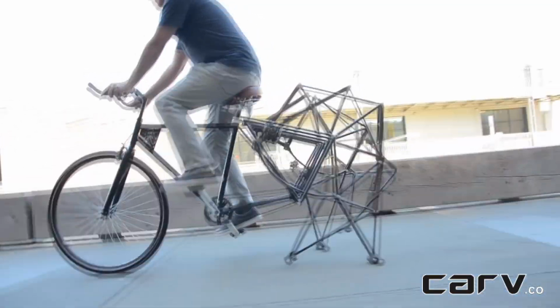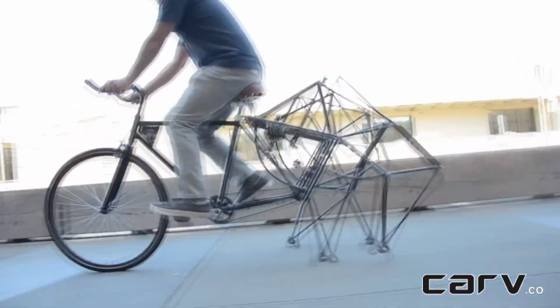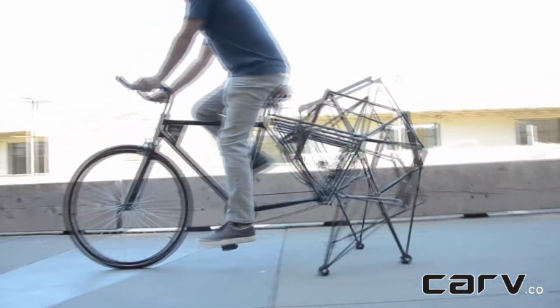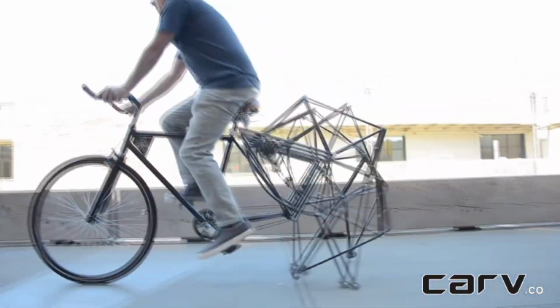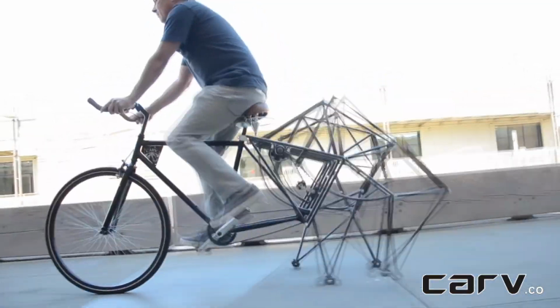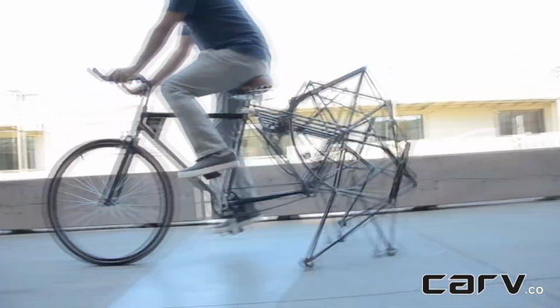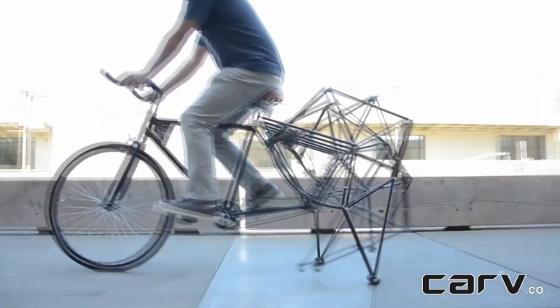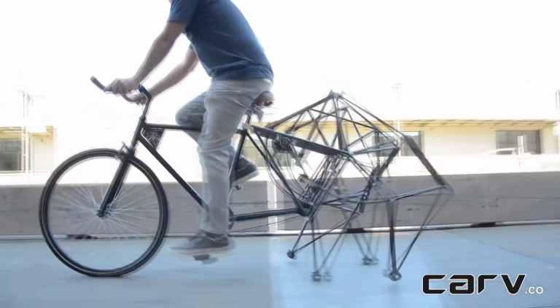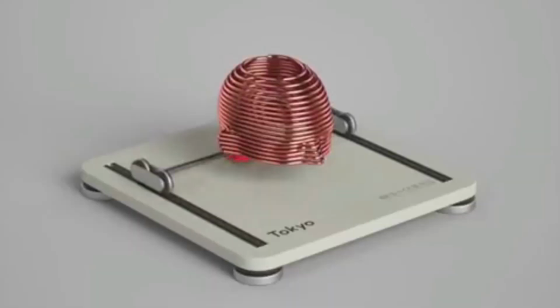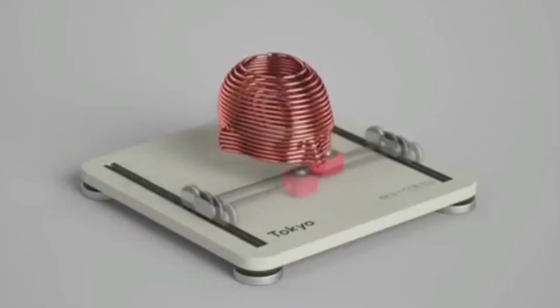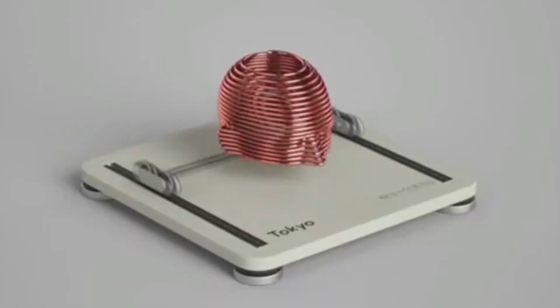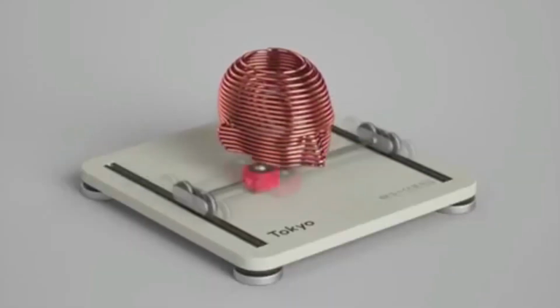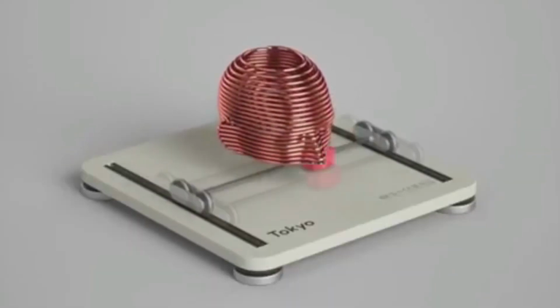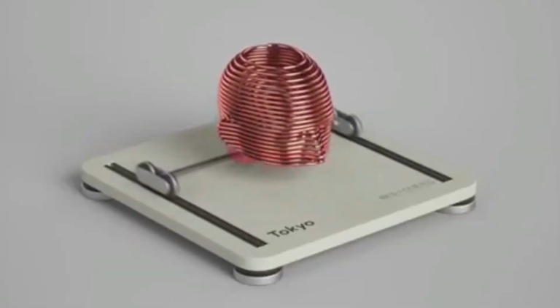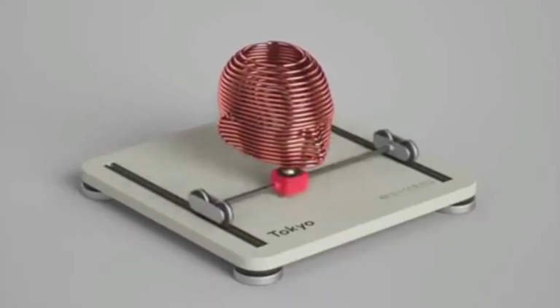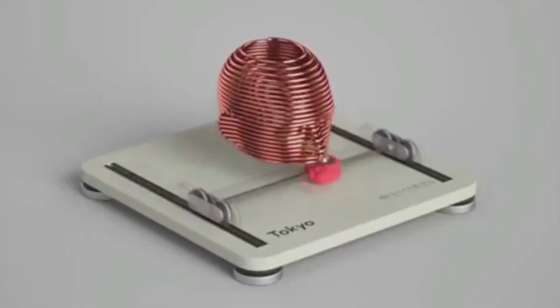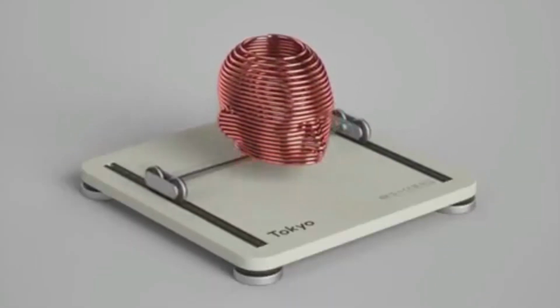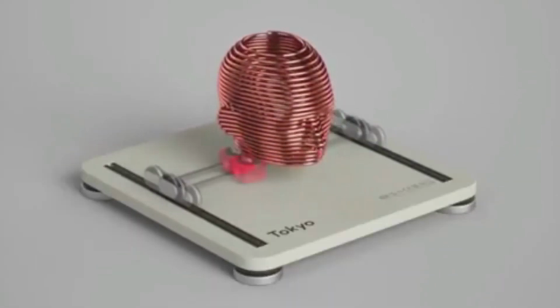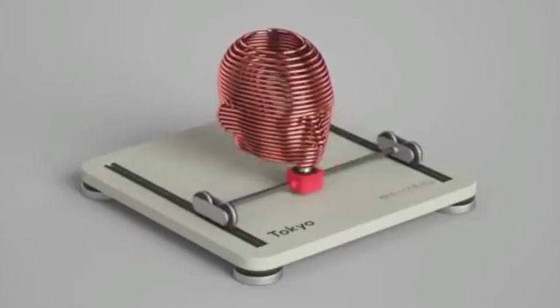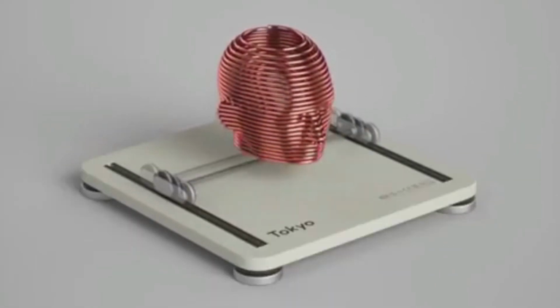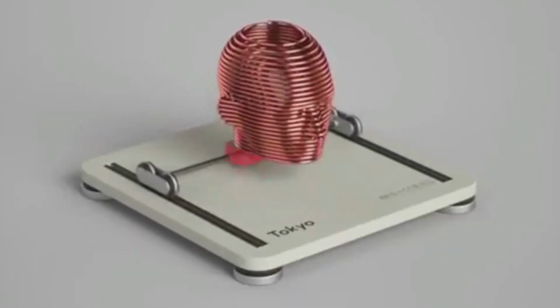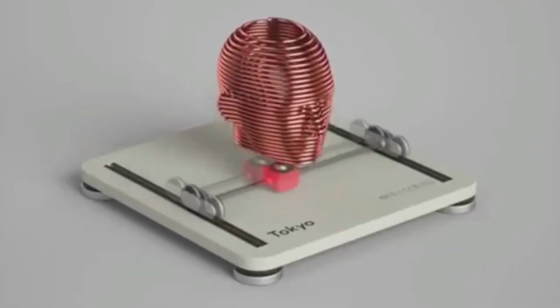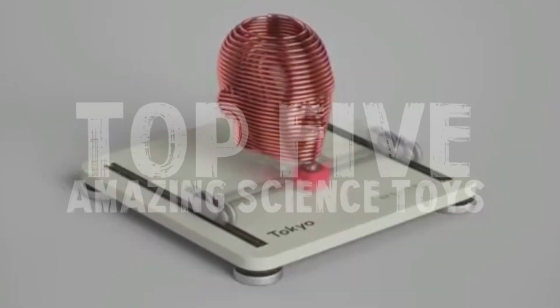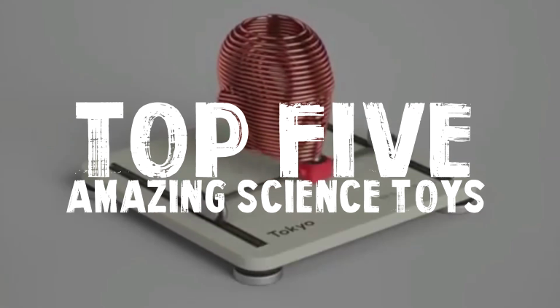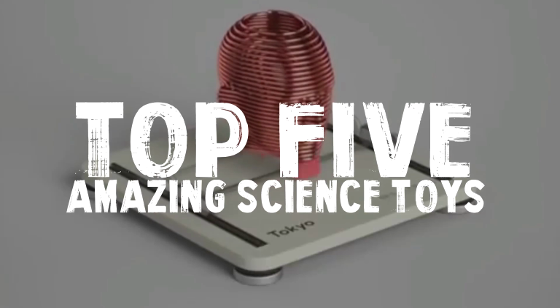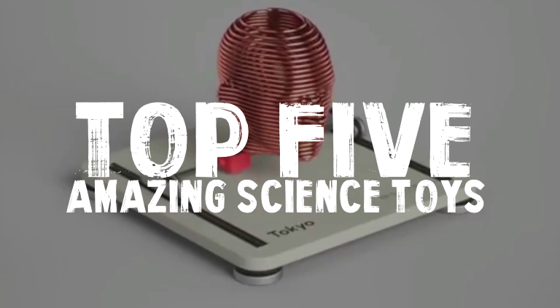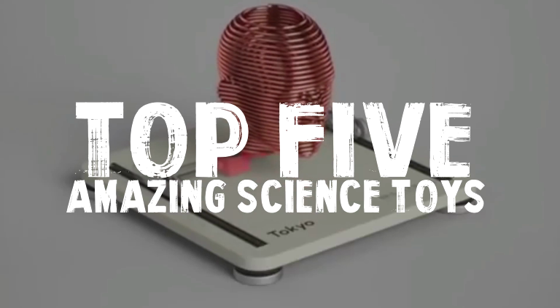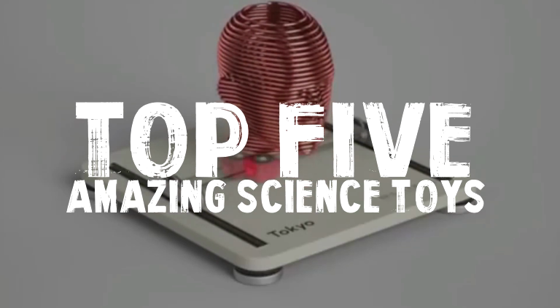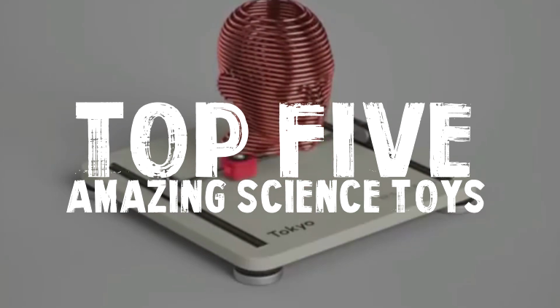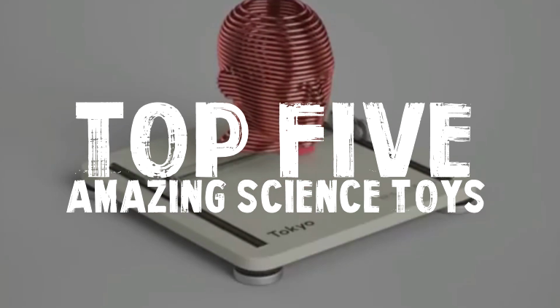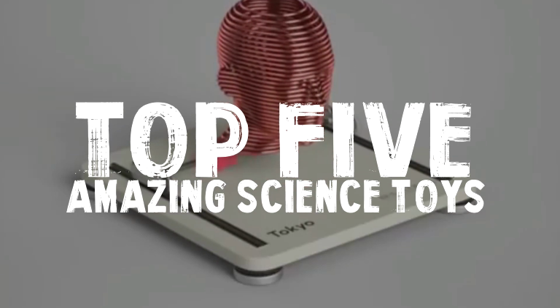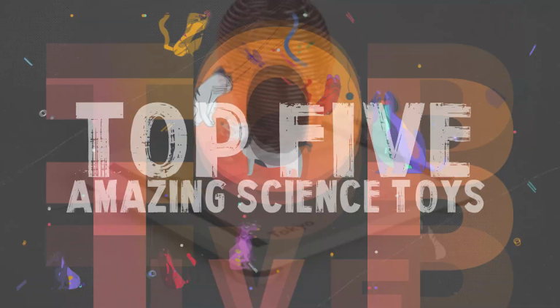Prepare to be impressed because today's video is on the top 5 amazing science toys and gadgets.